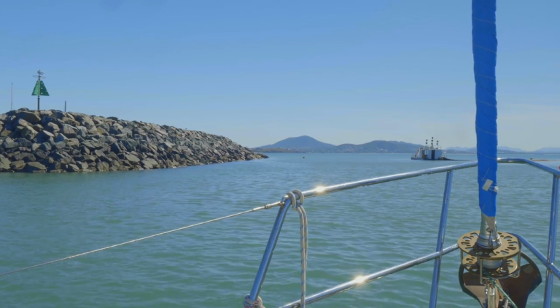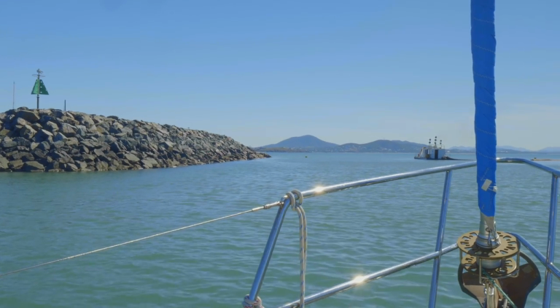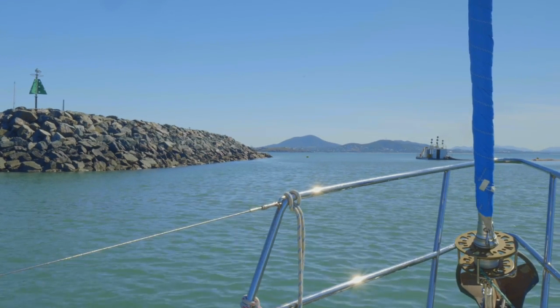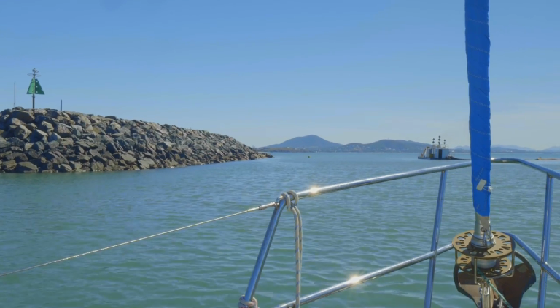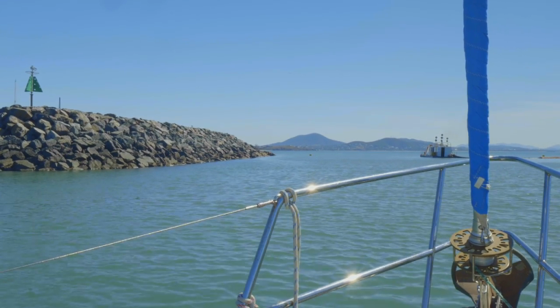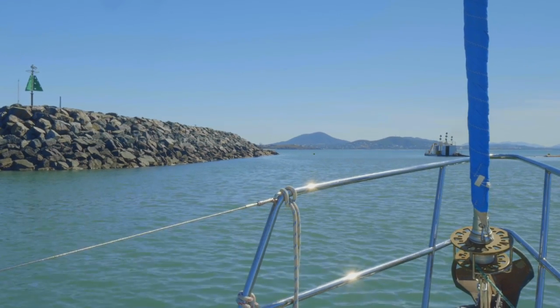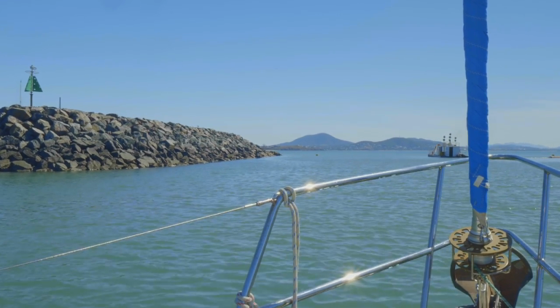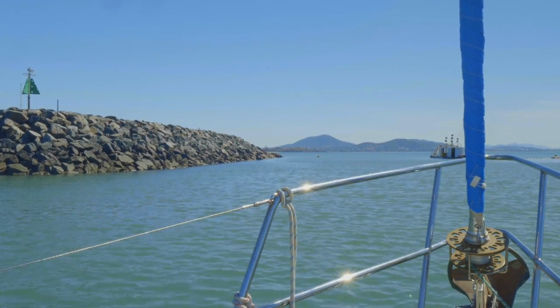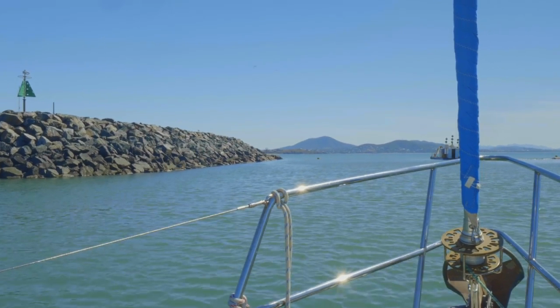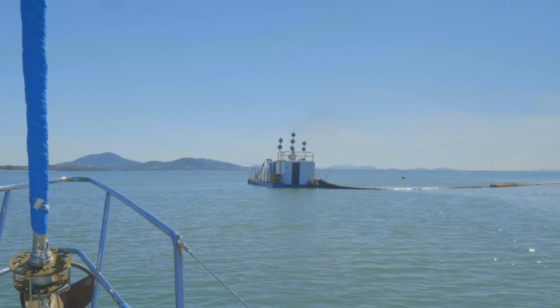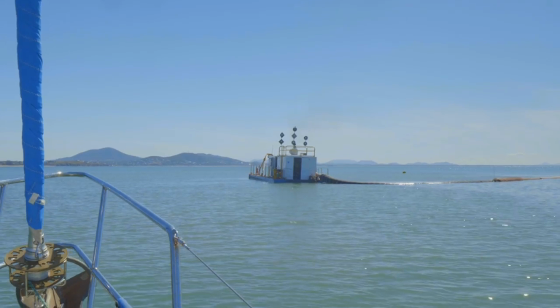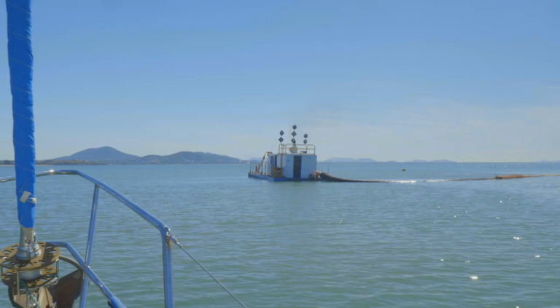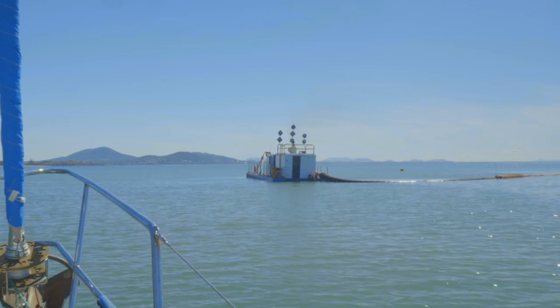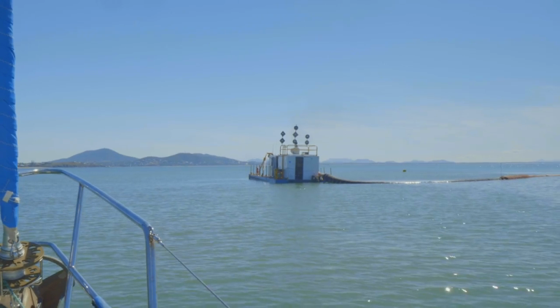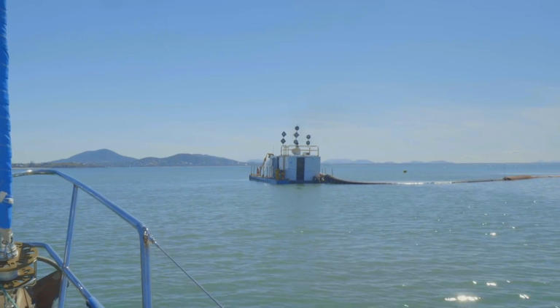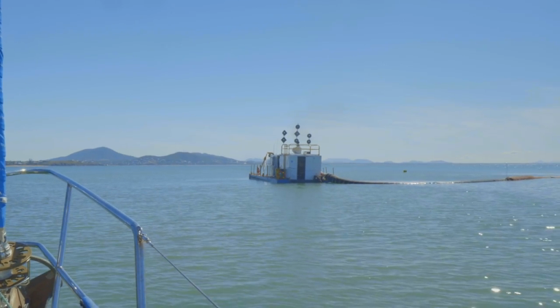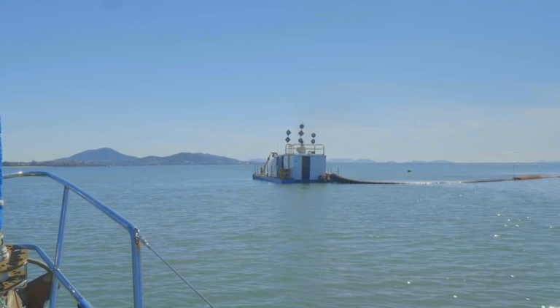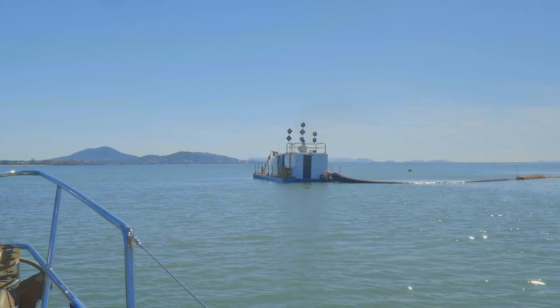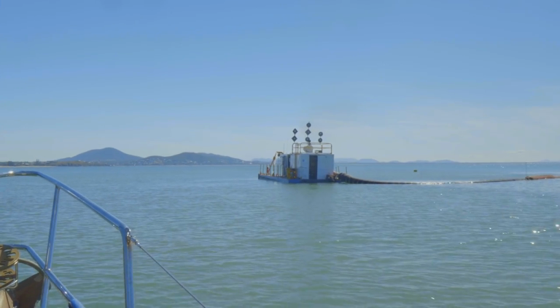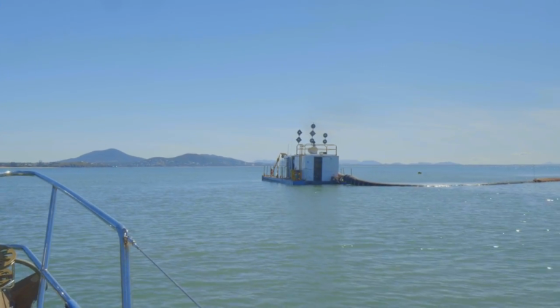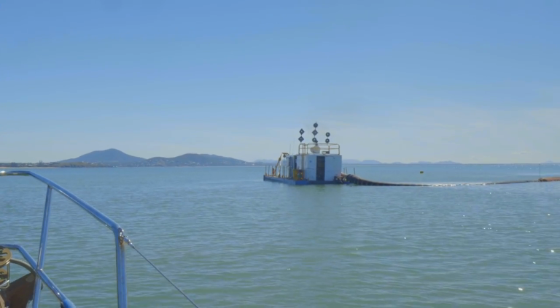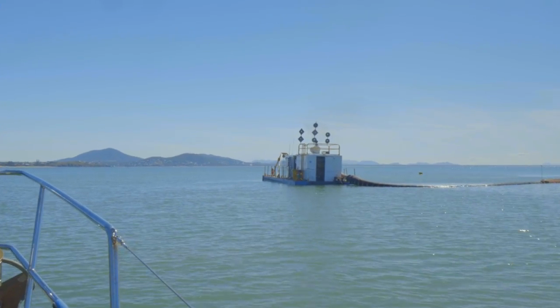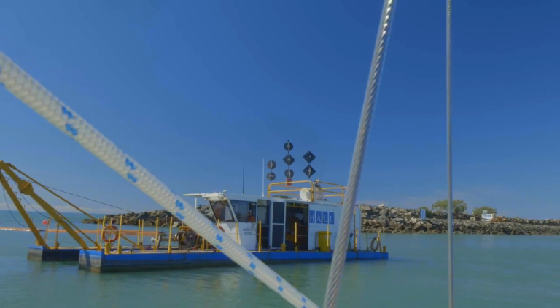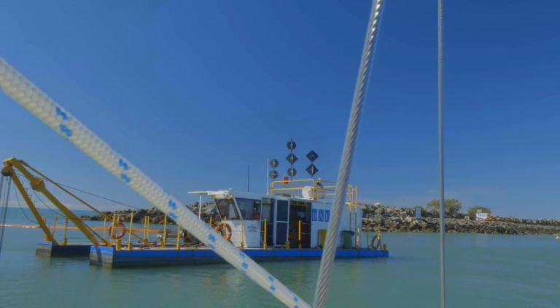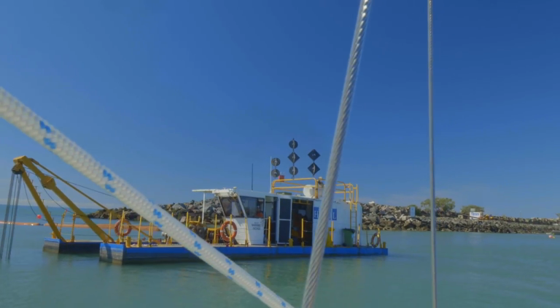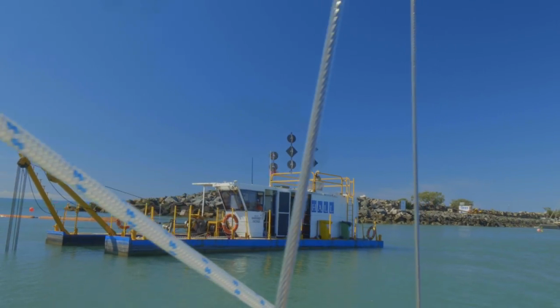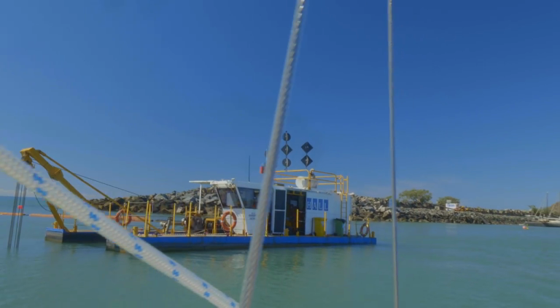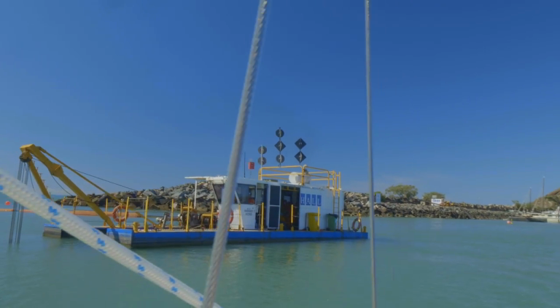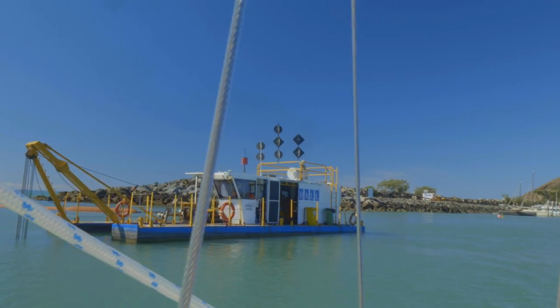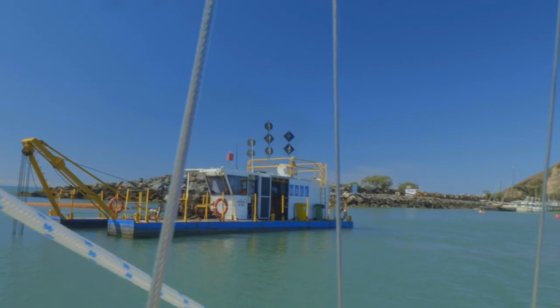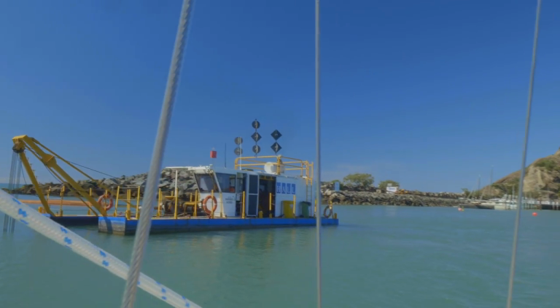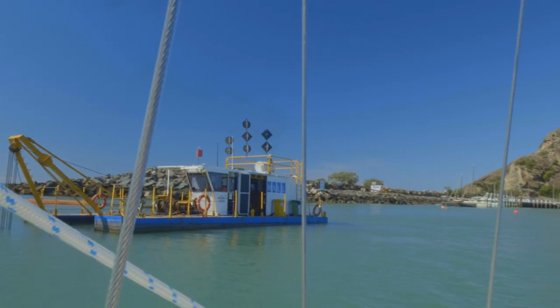The shapes on top of this unusual boat tell mariners that this is a dredge. The safe side to pass is shown by the diamond day shapes.